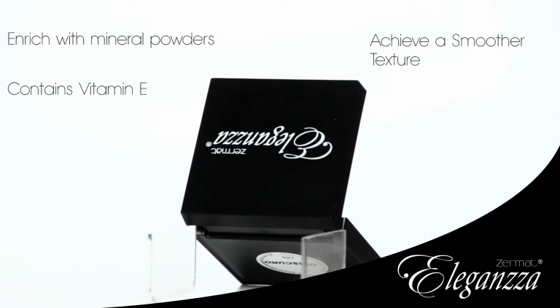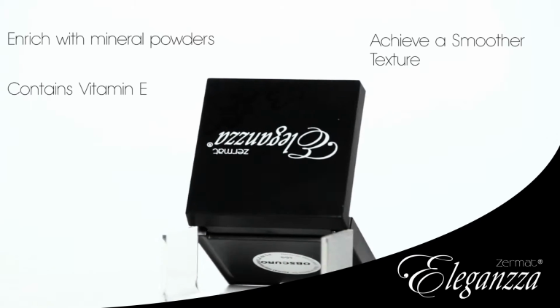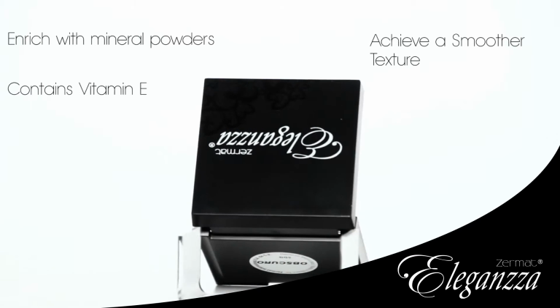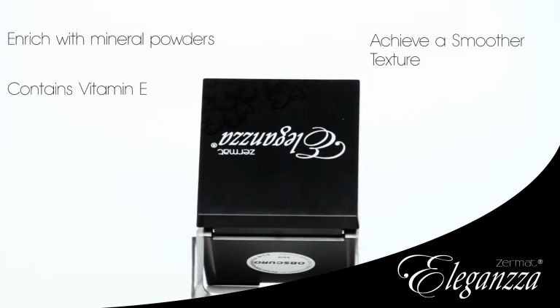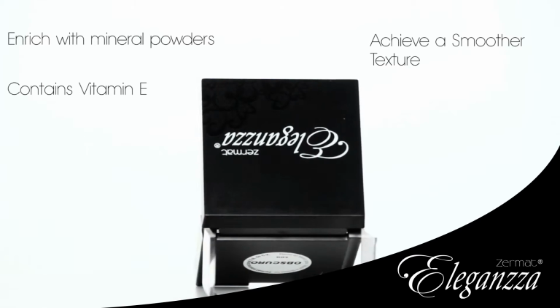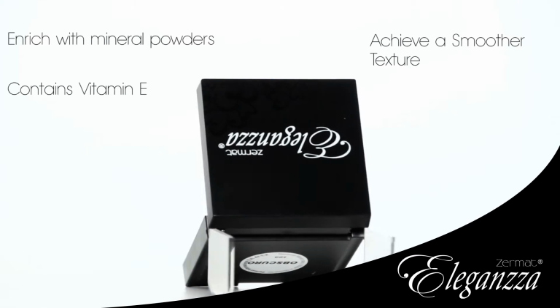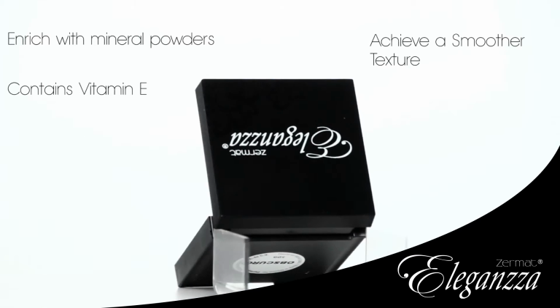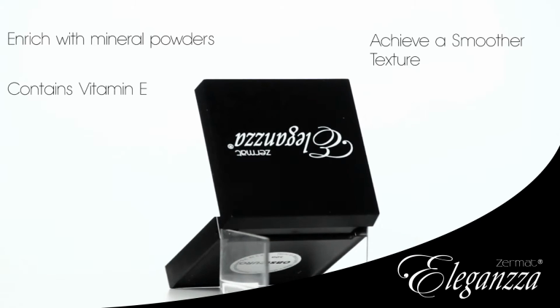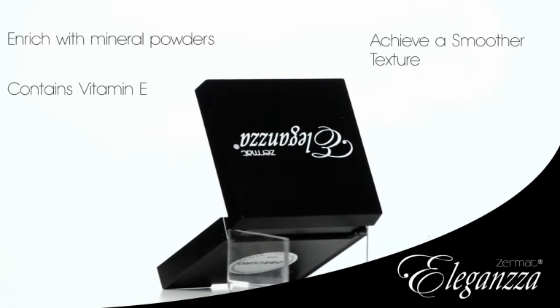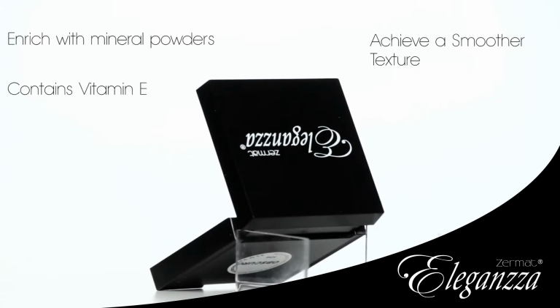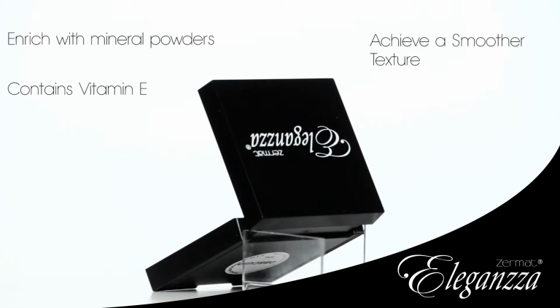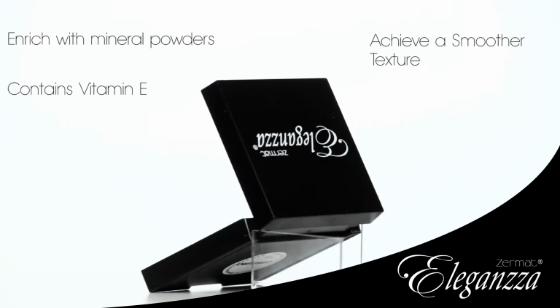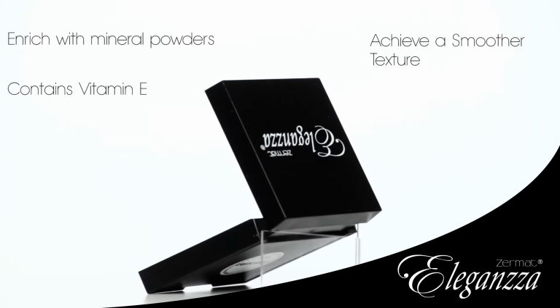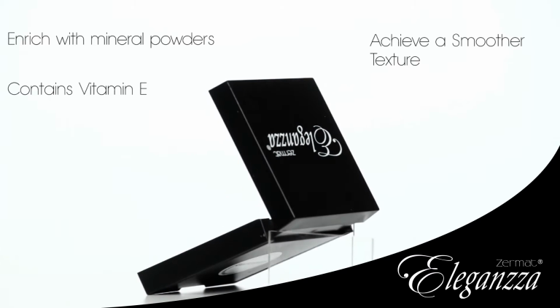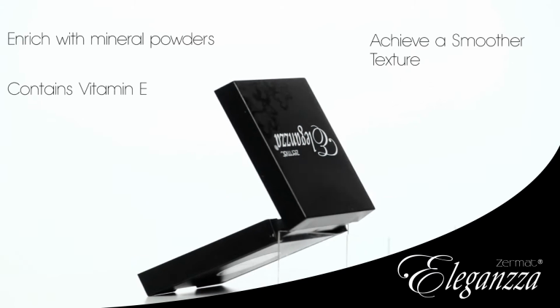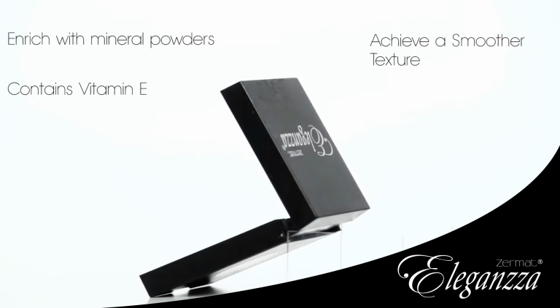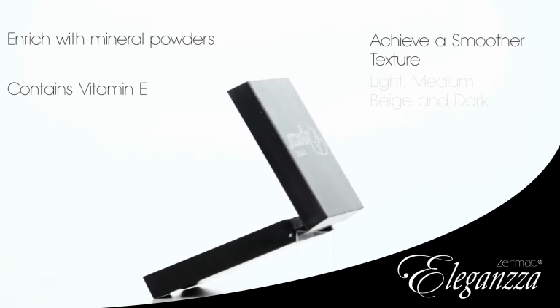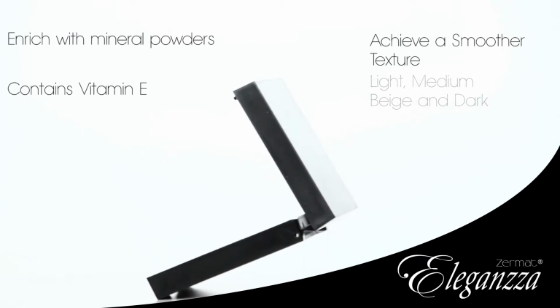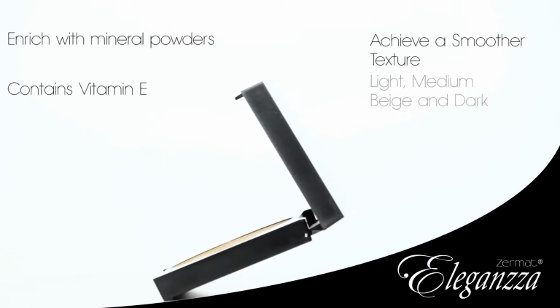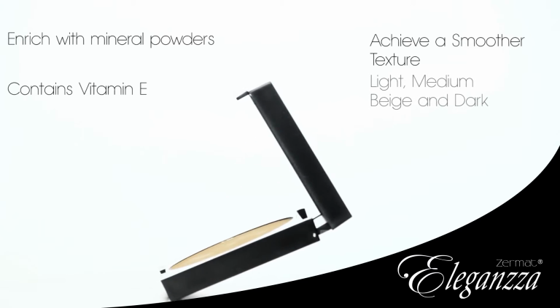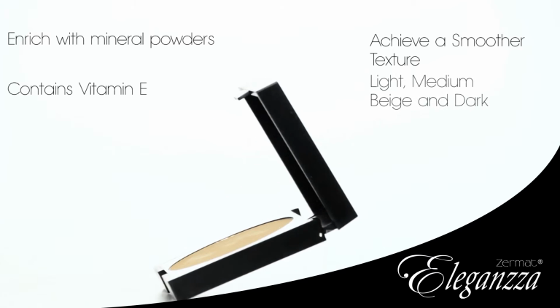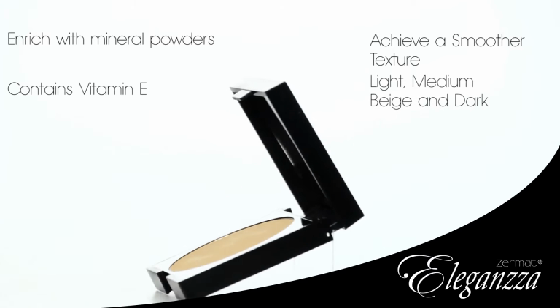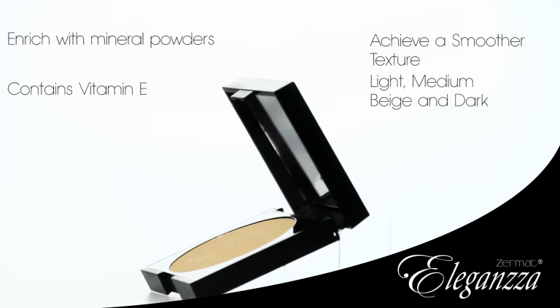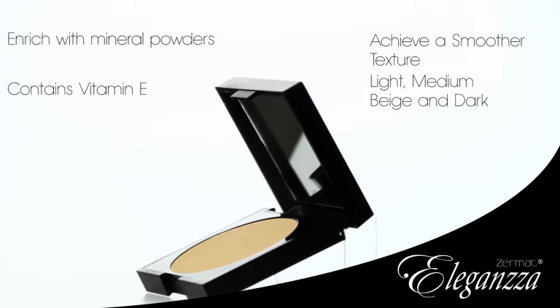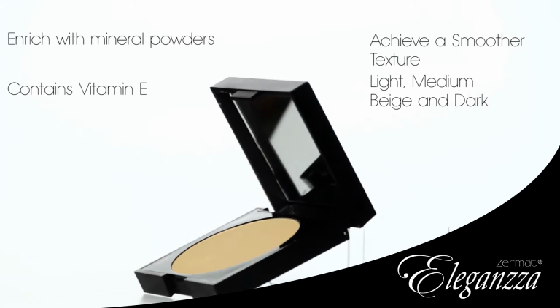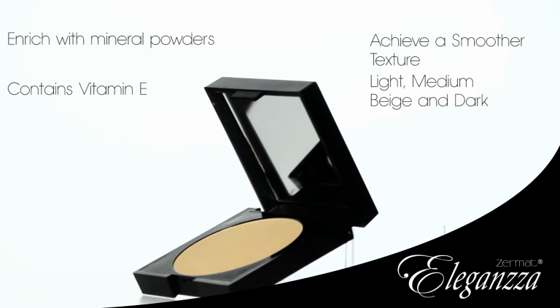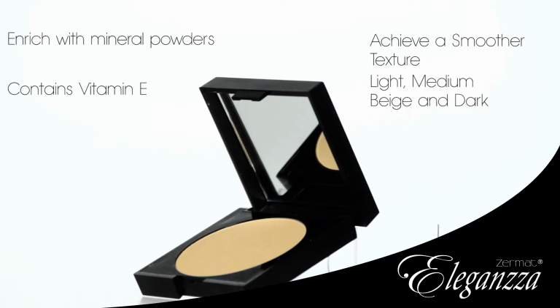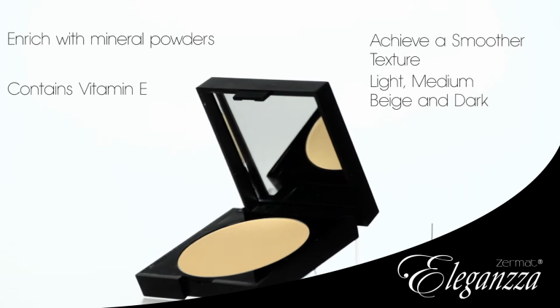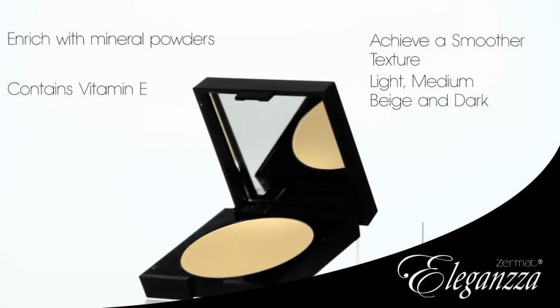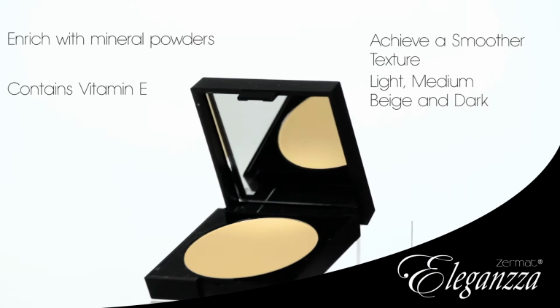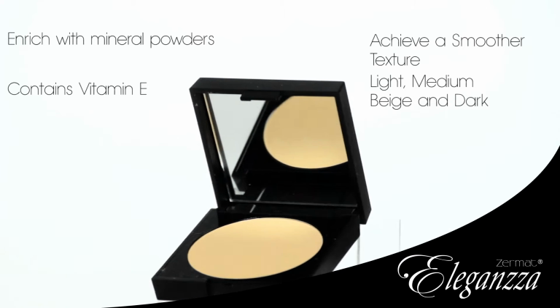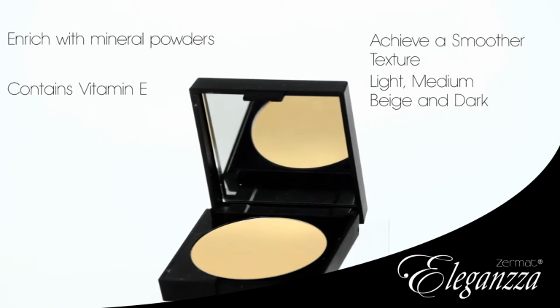Available in four shades, ideal for any skin tone: Light, Medium, Beige, and Dark.